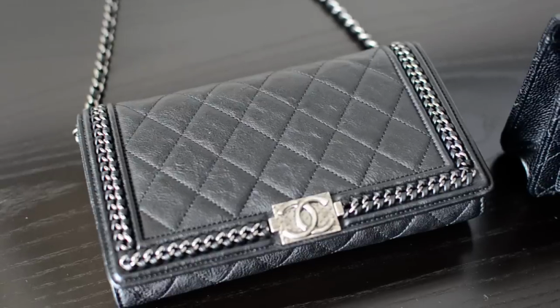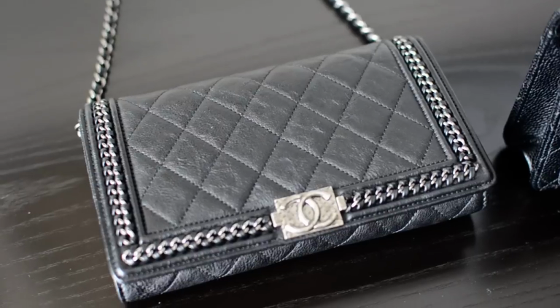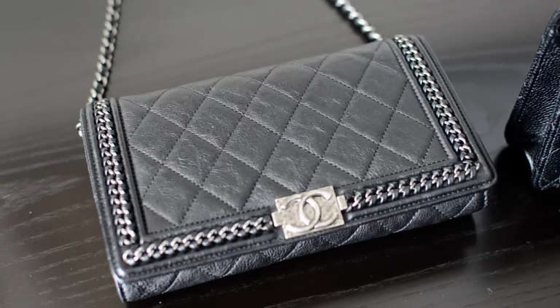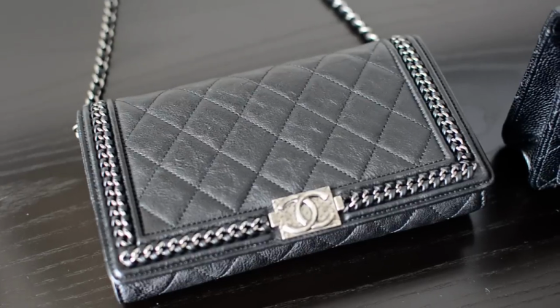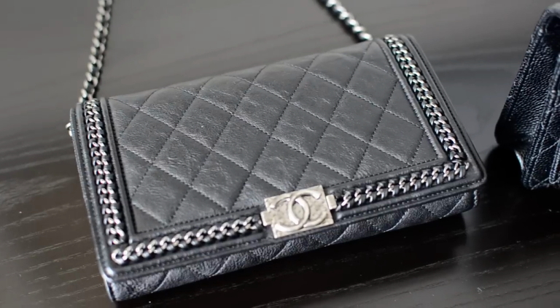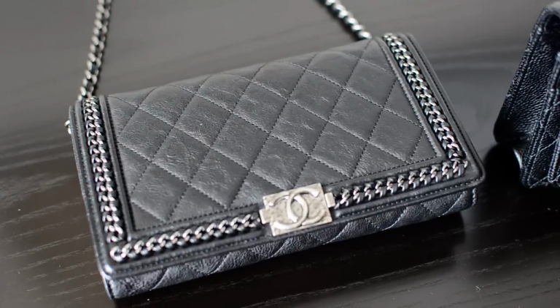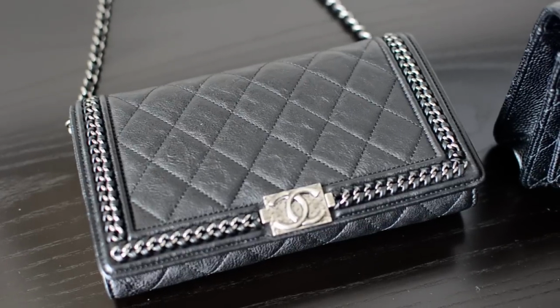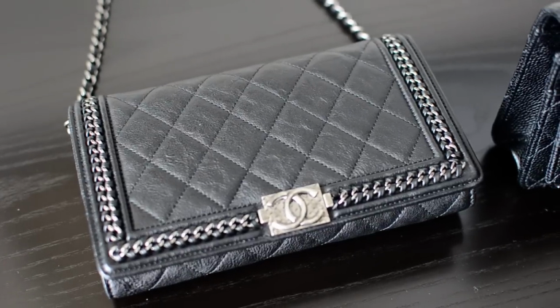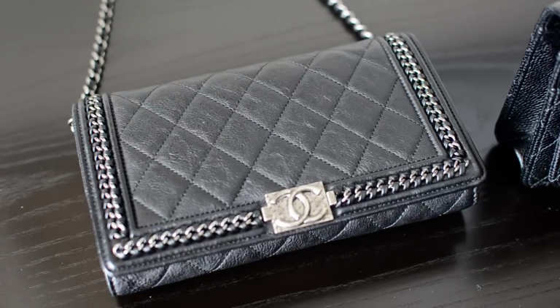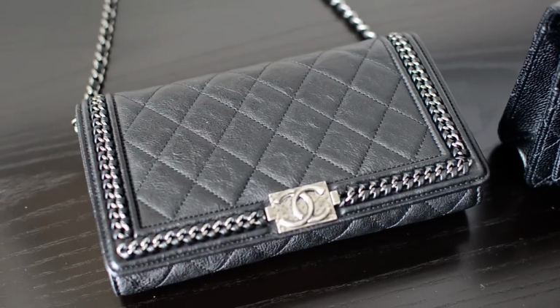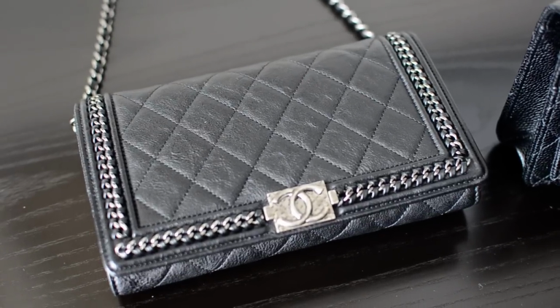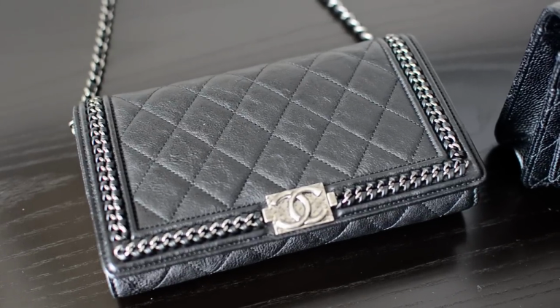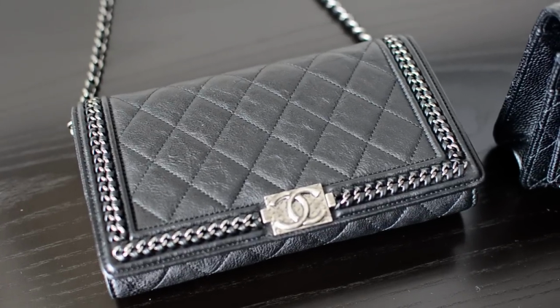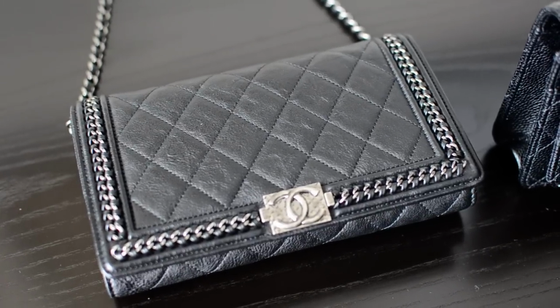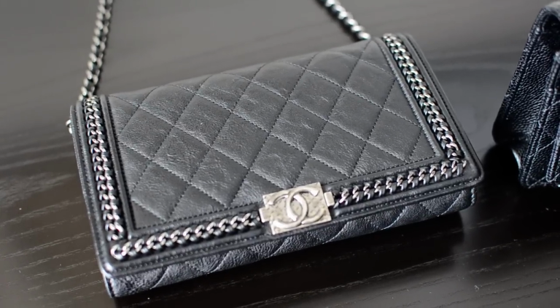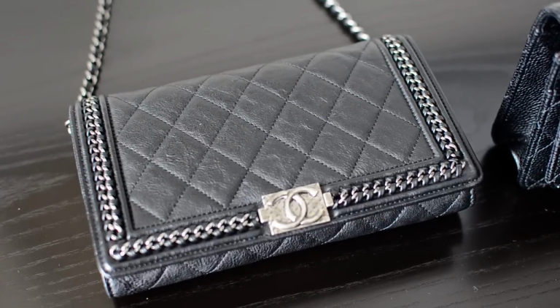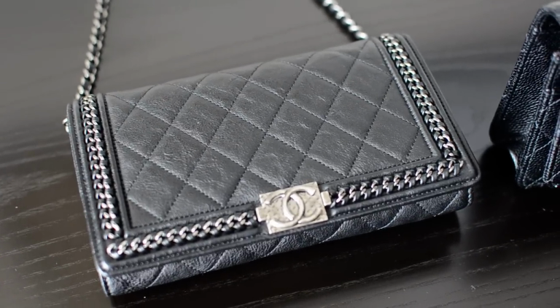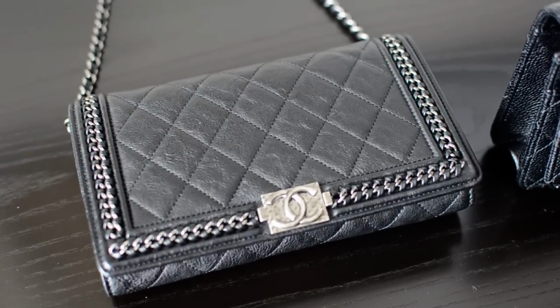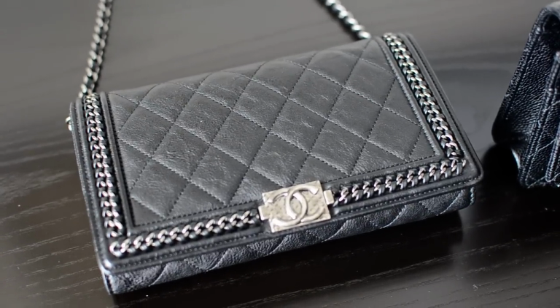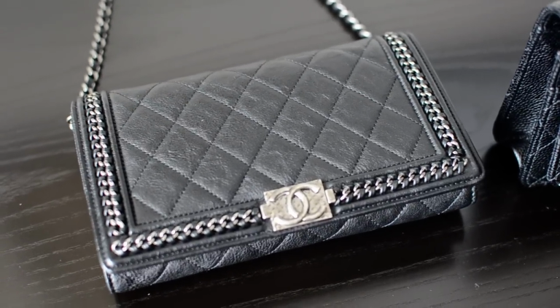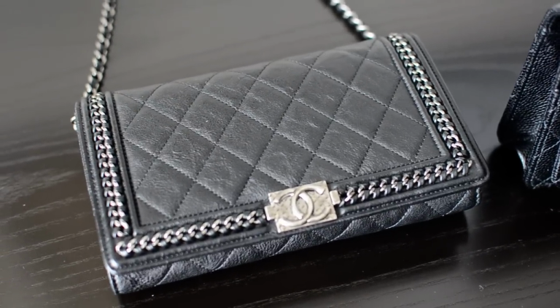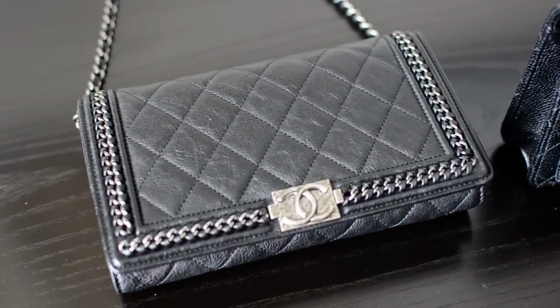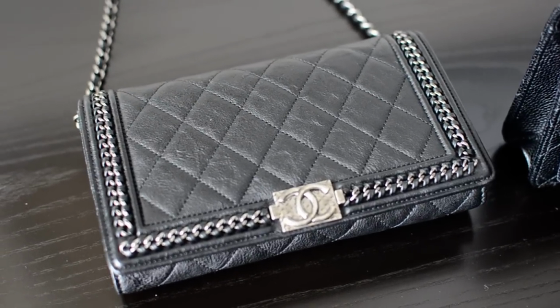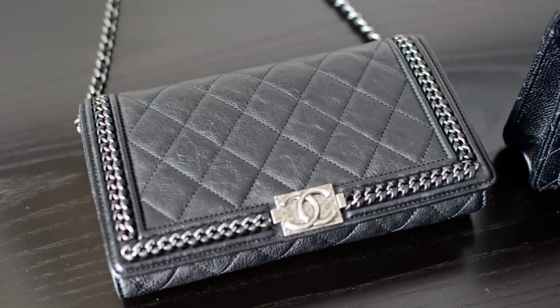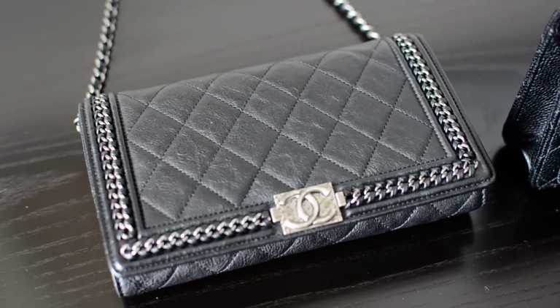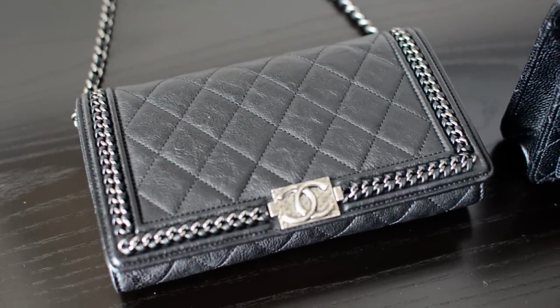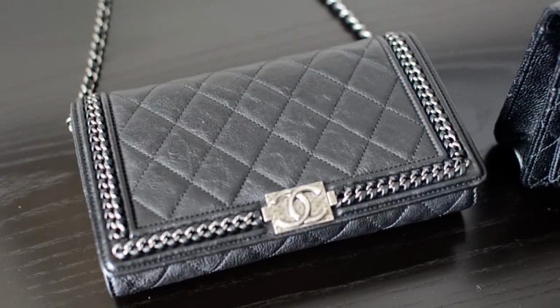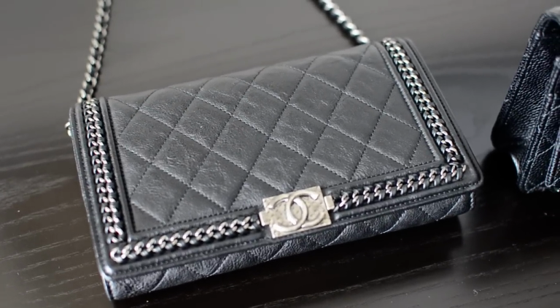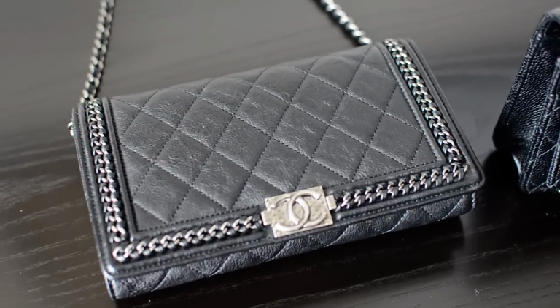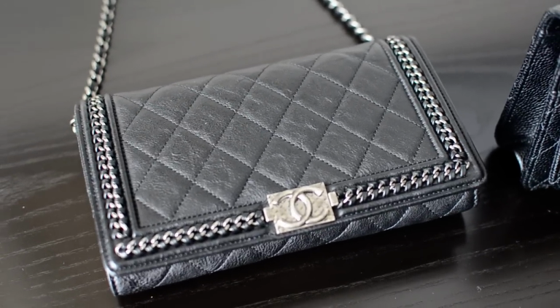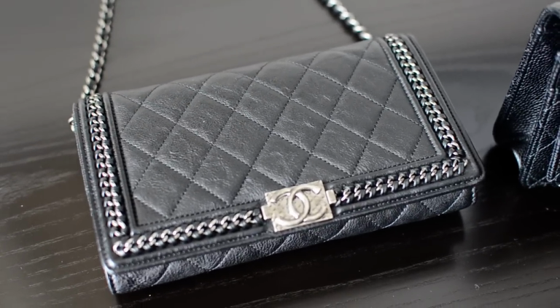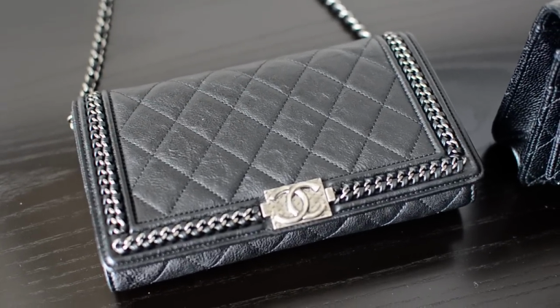Hi everyone! This is PurStyle here. Welcome to my channel. I hope everyone is having a super lovely day.